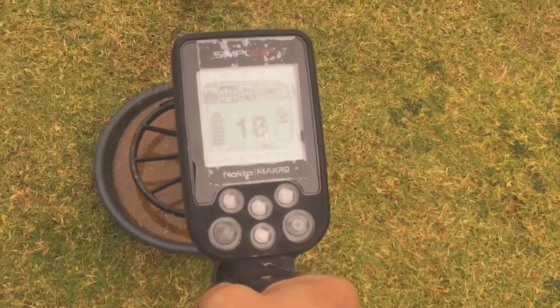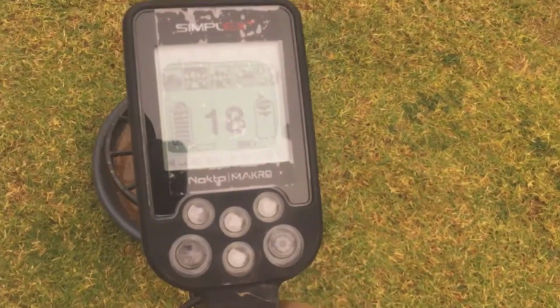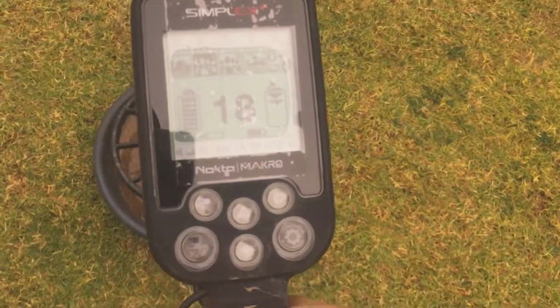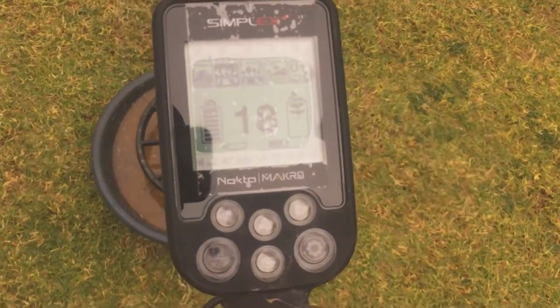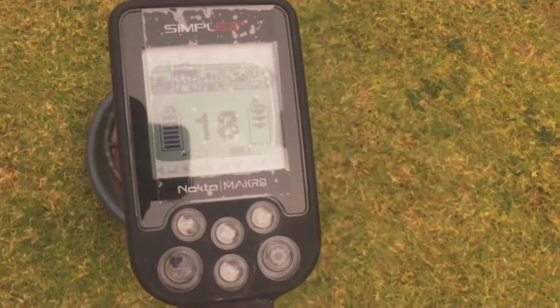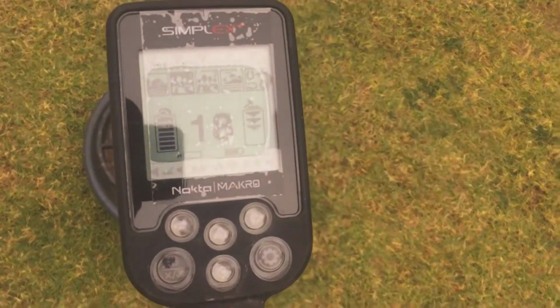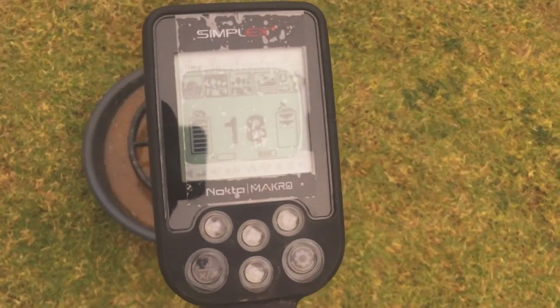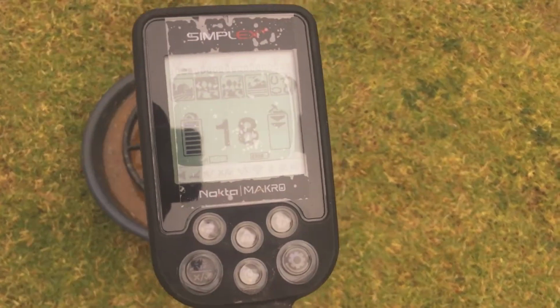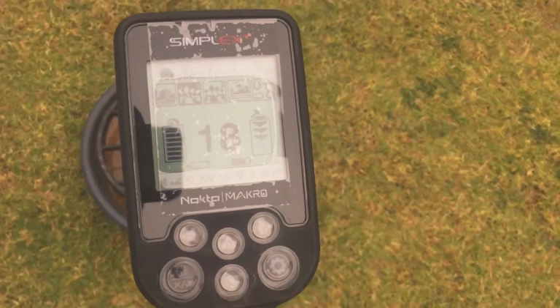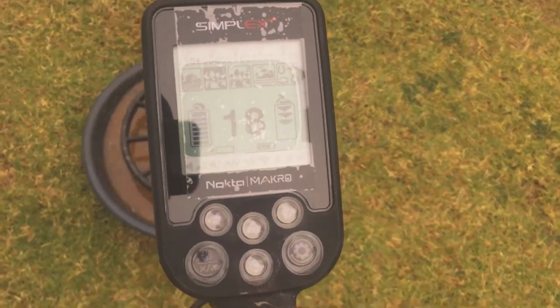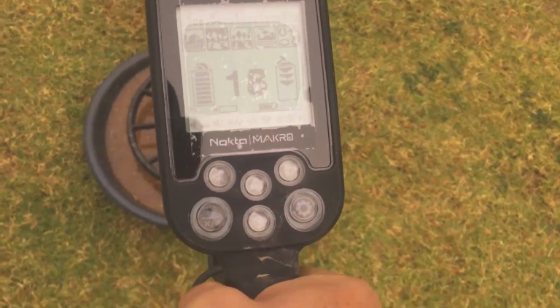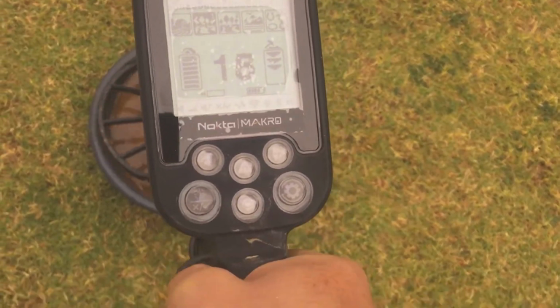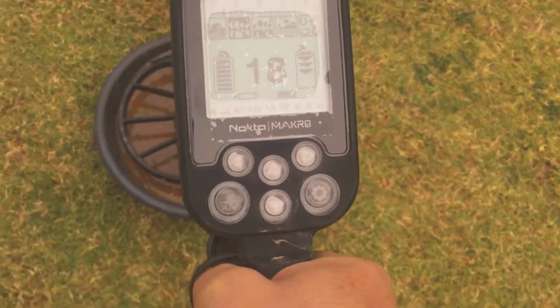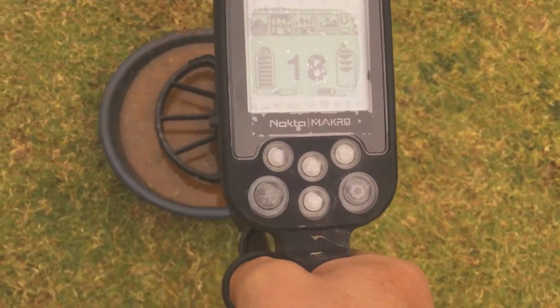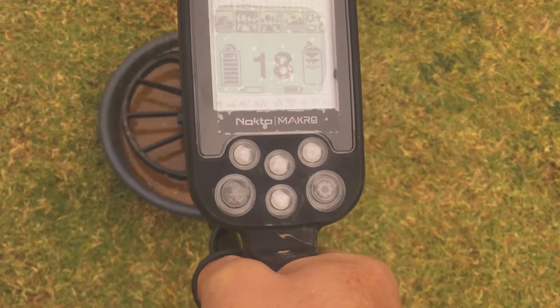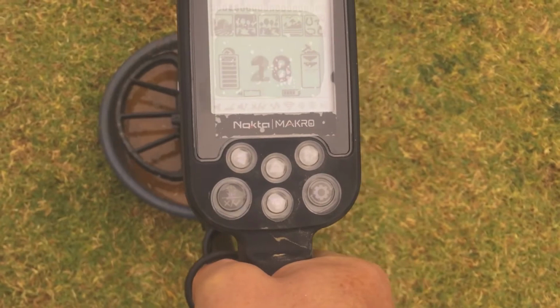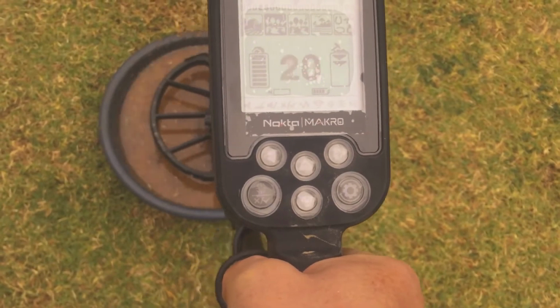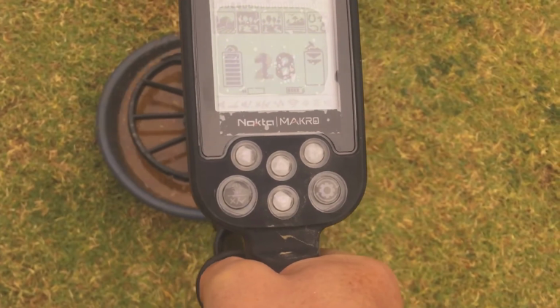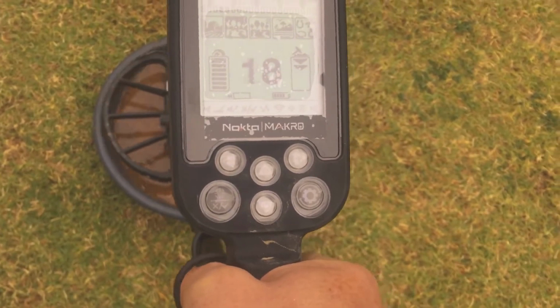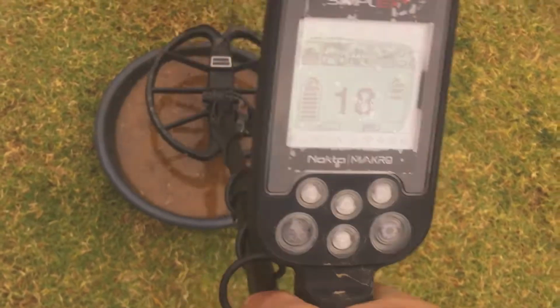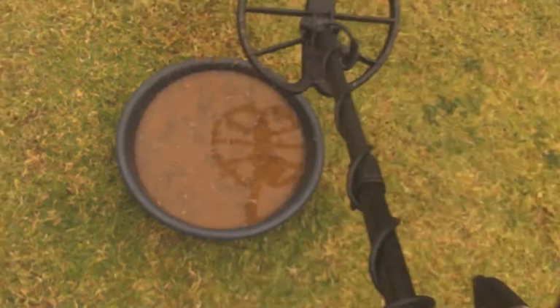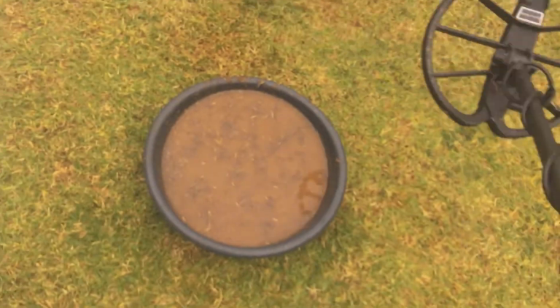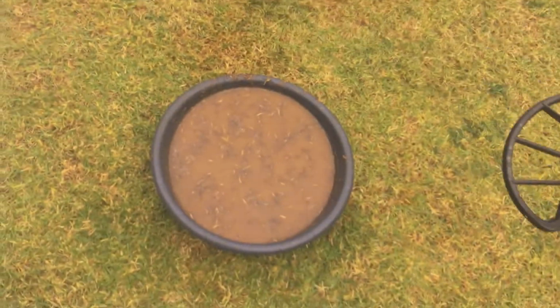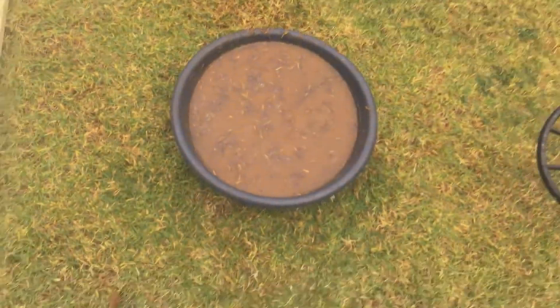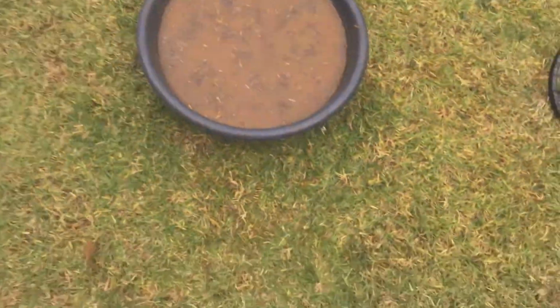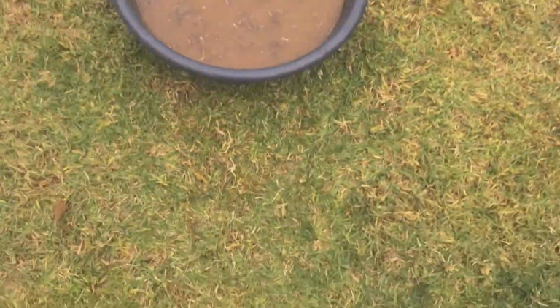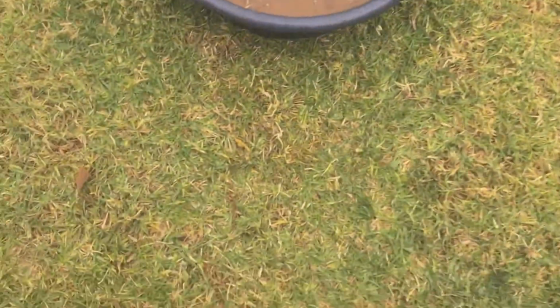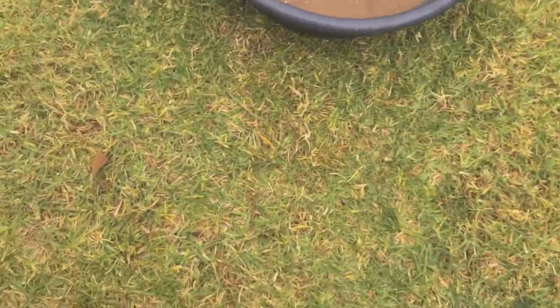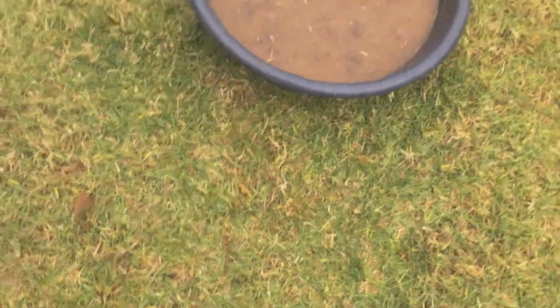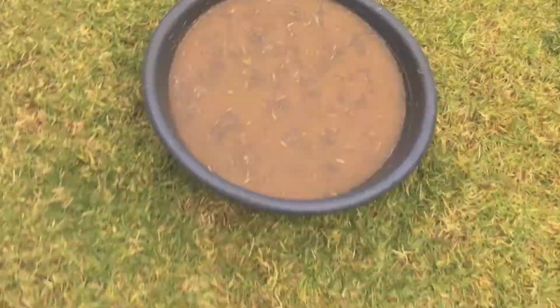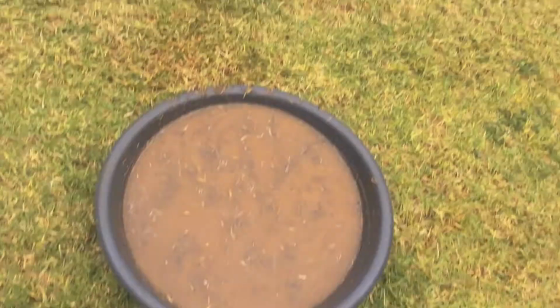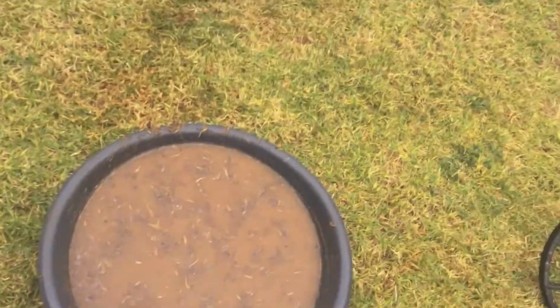No change. 17, 18, 17, 18. So the water effect has no change.